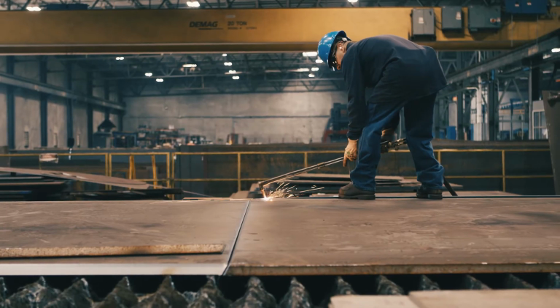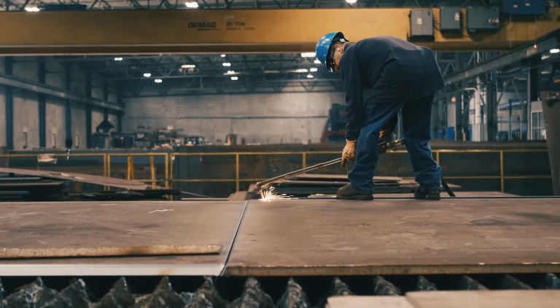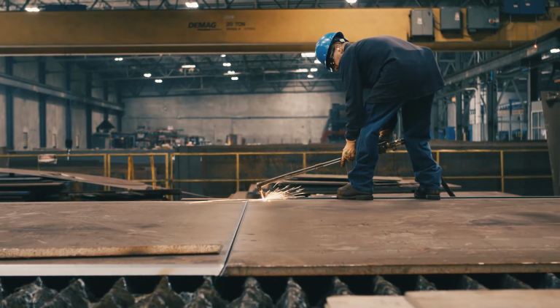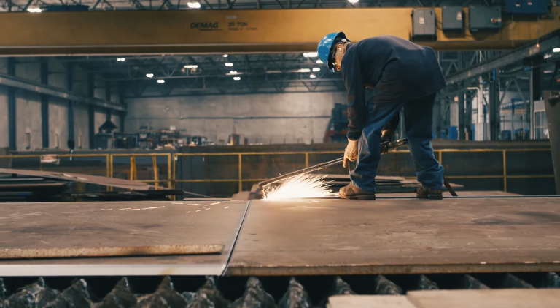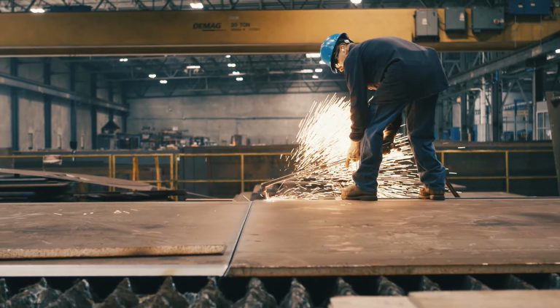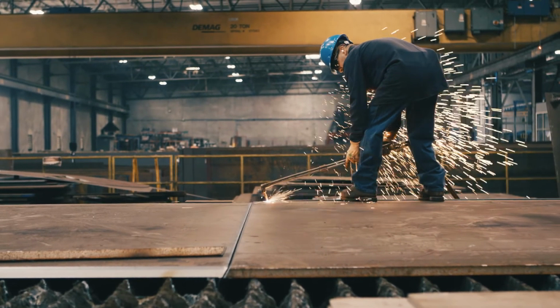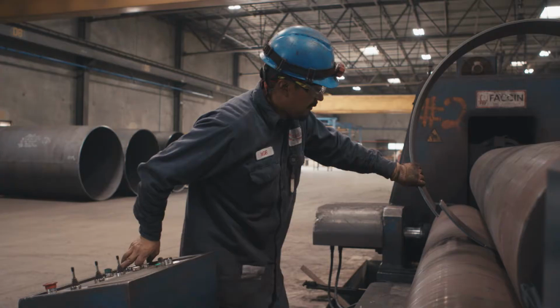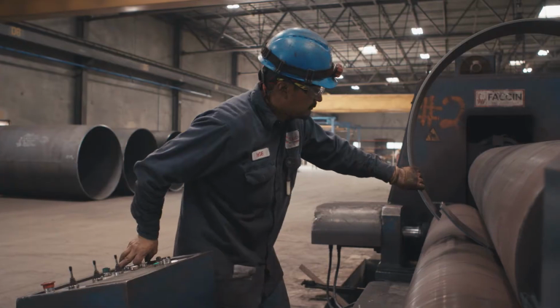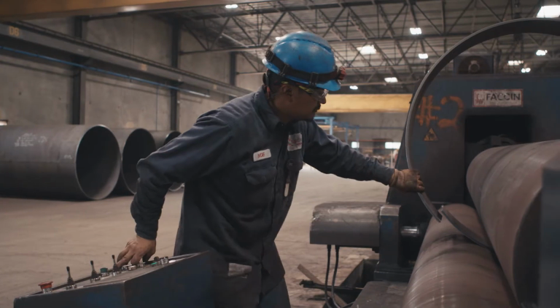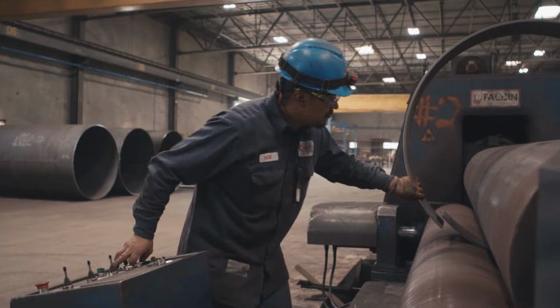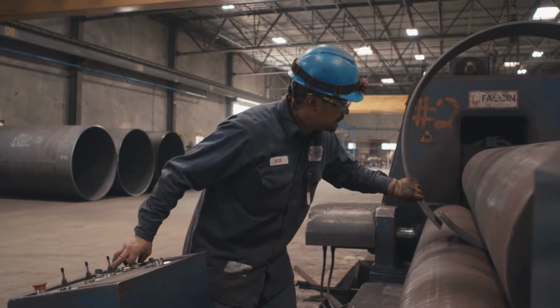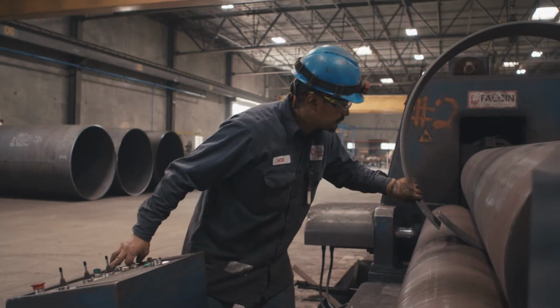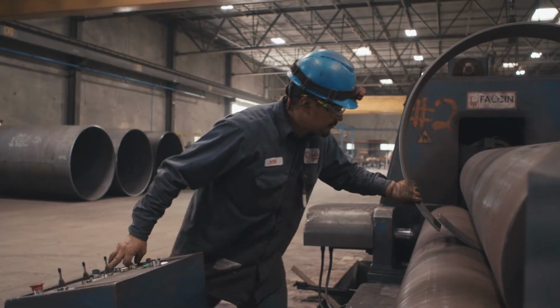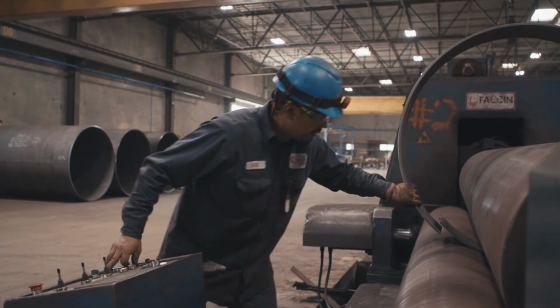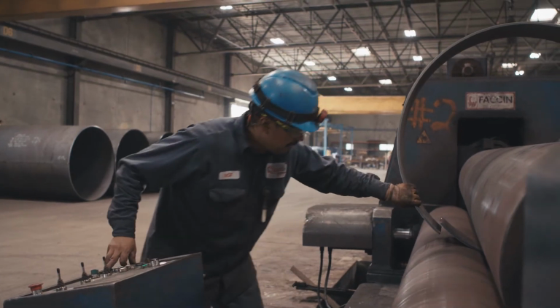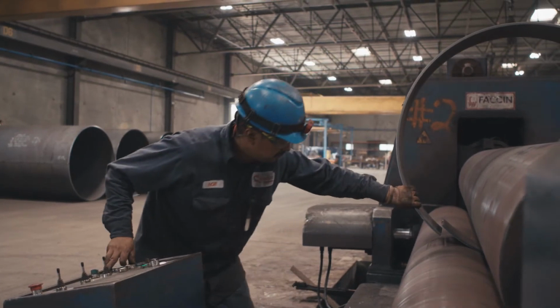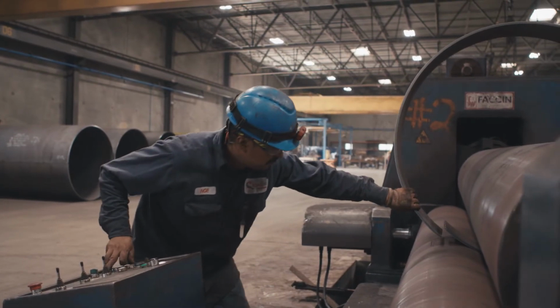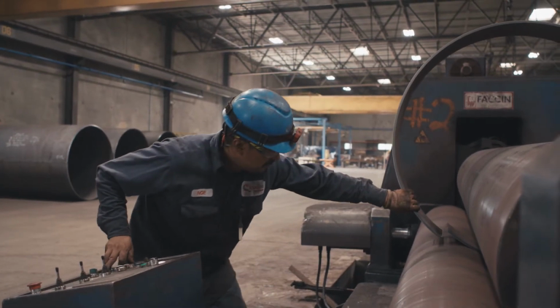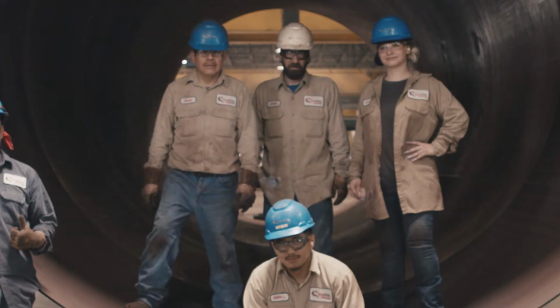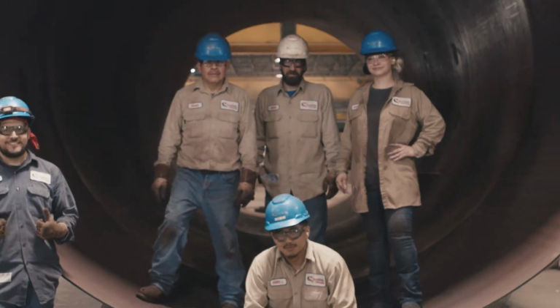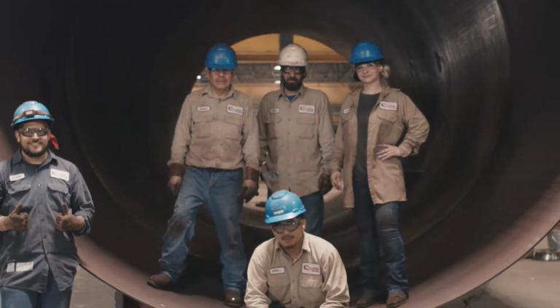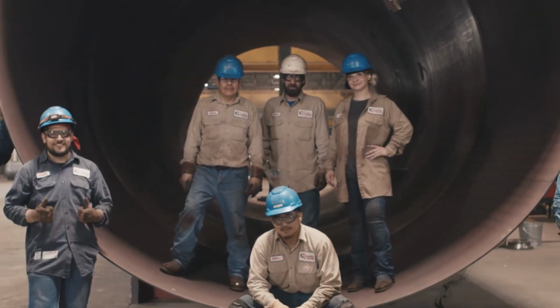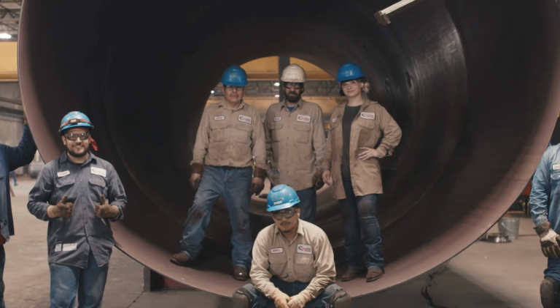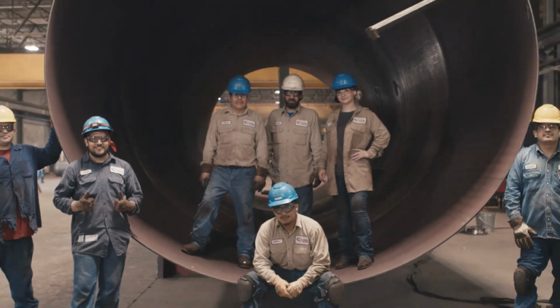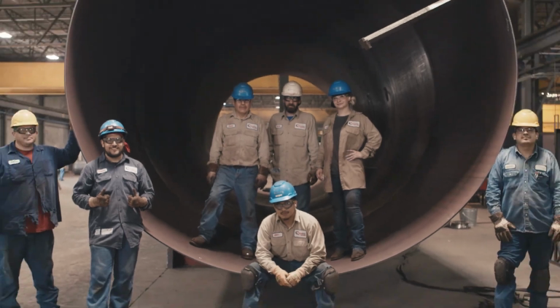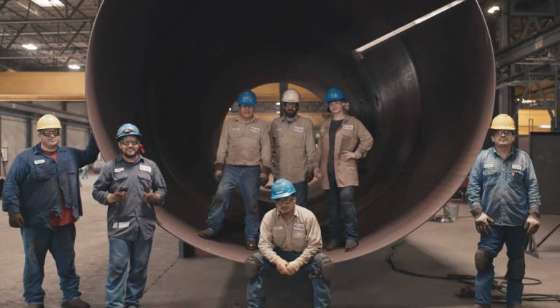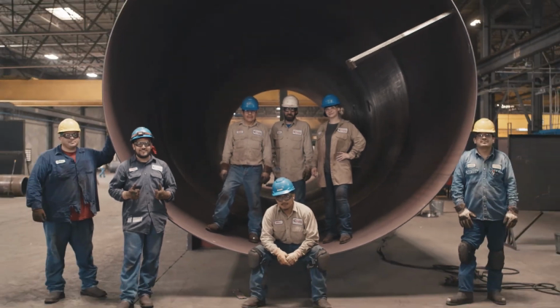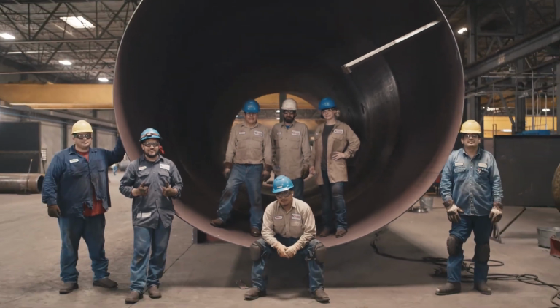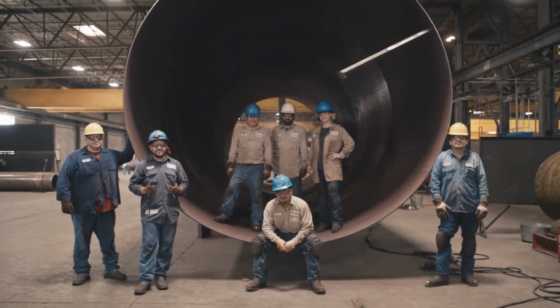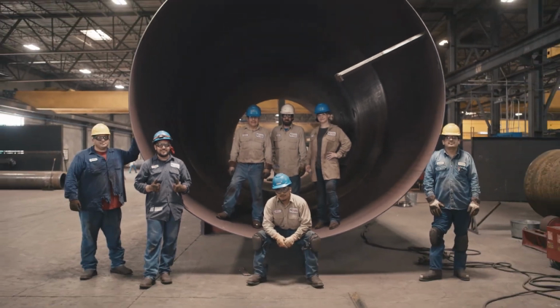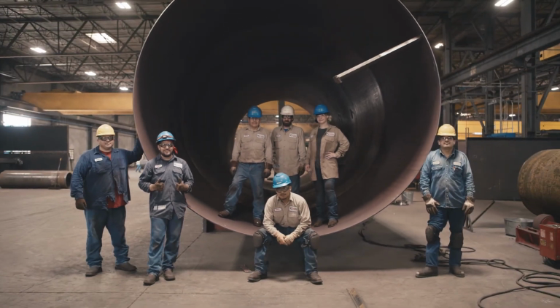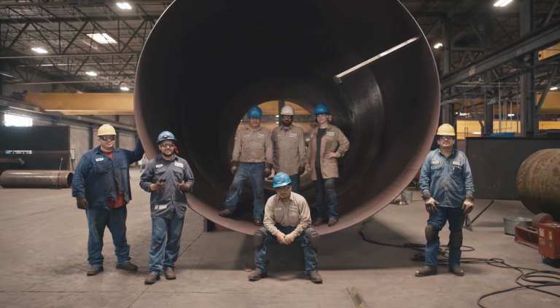We have many Ryerson facilities that use us on a daily basis. We take a lot of pride in who we are and where we're from.